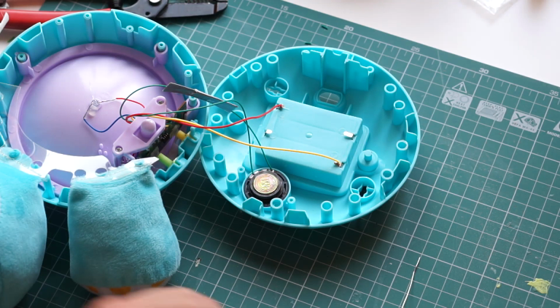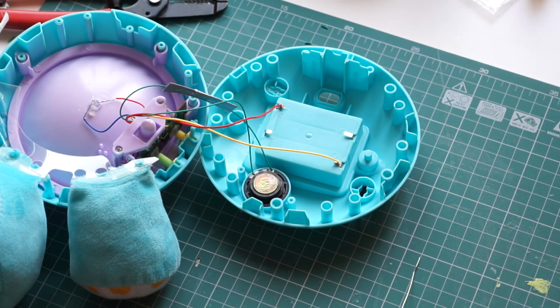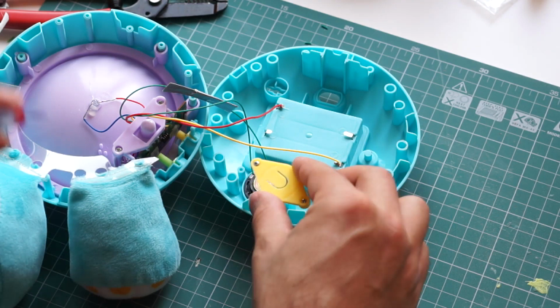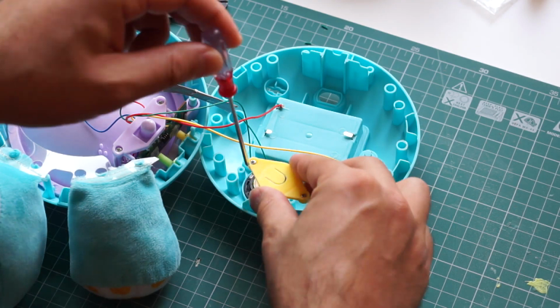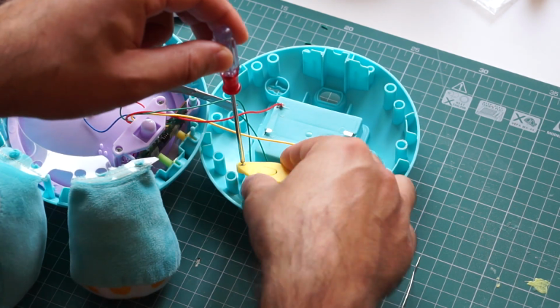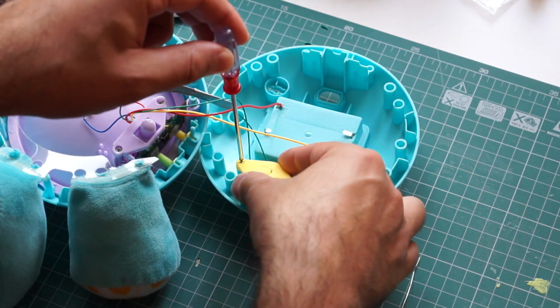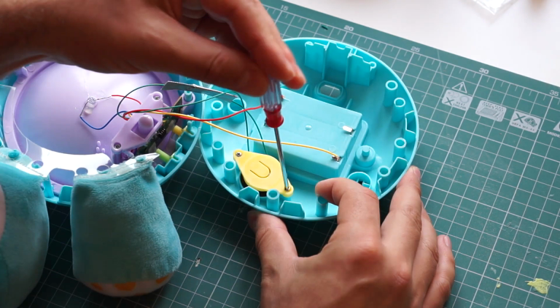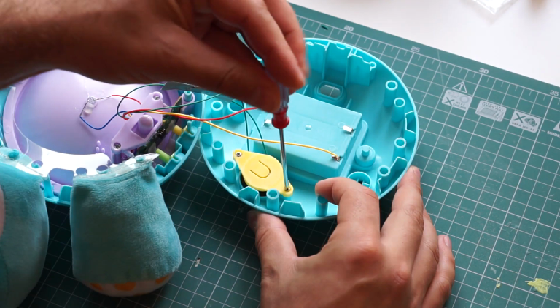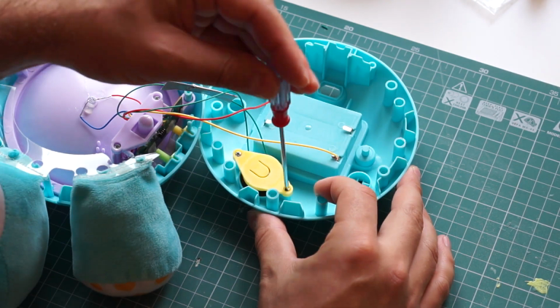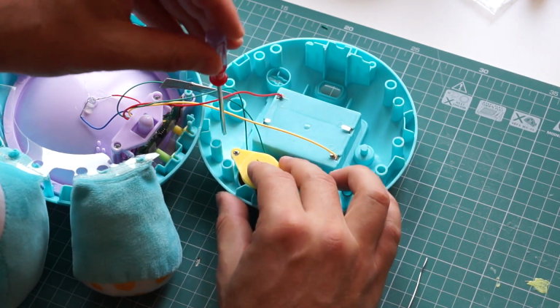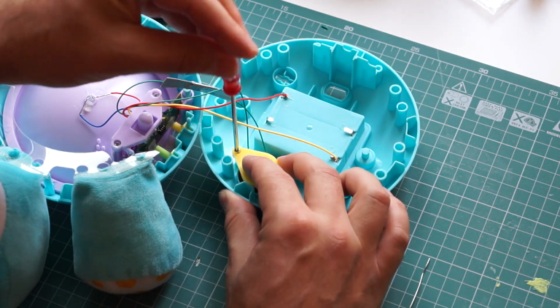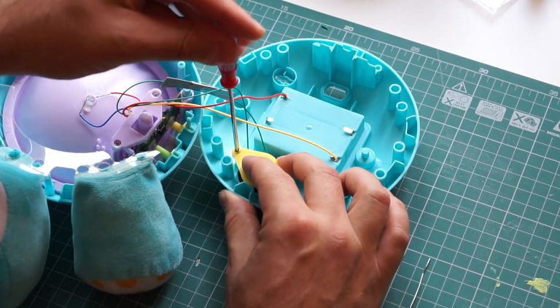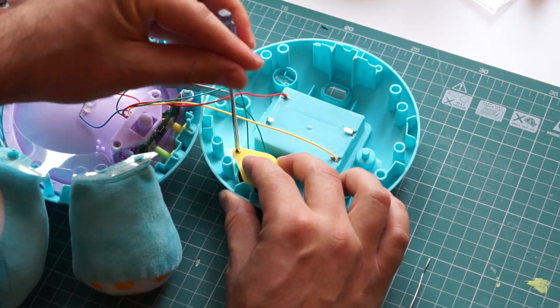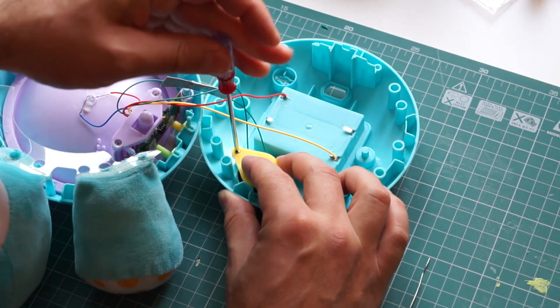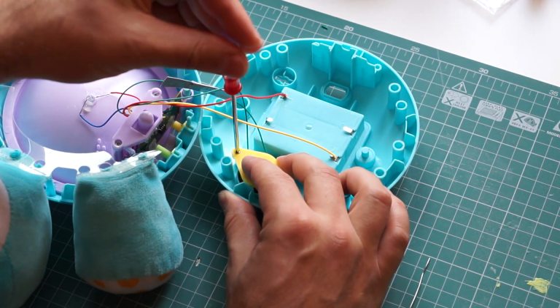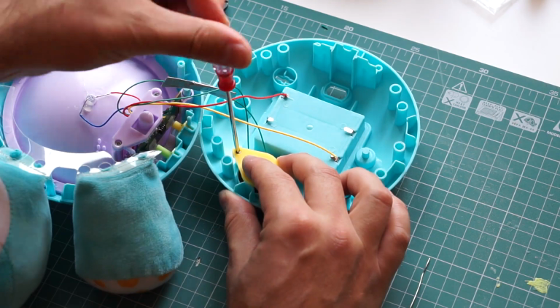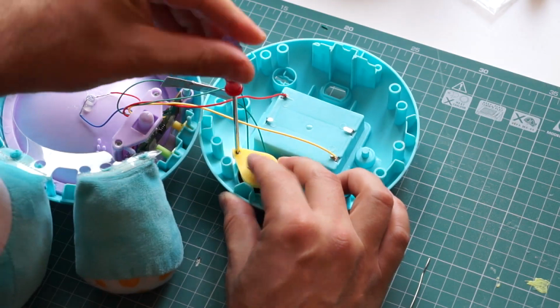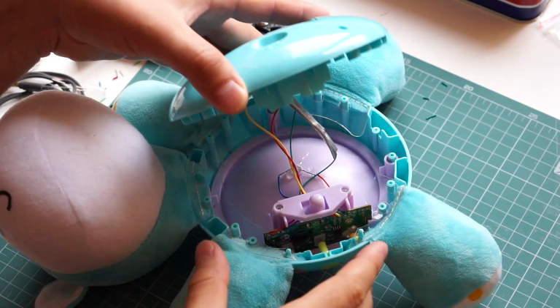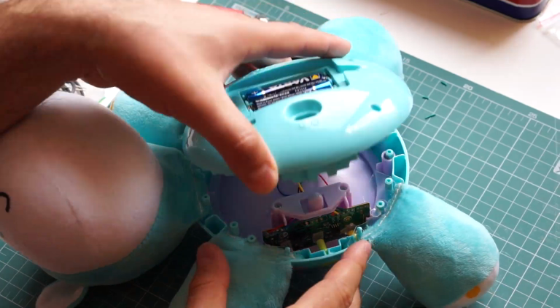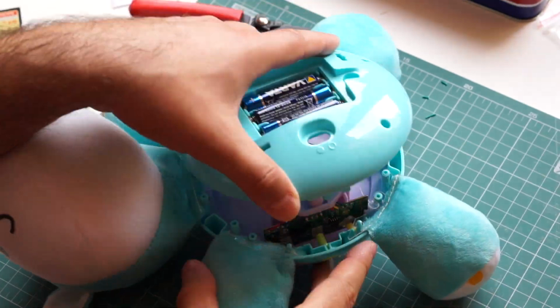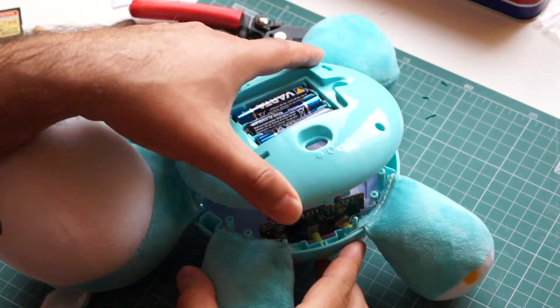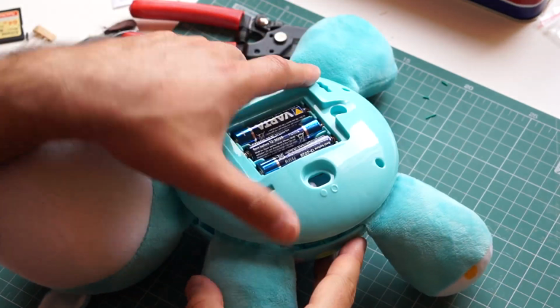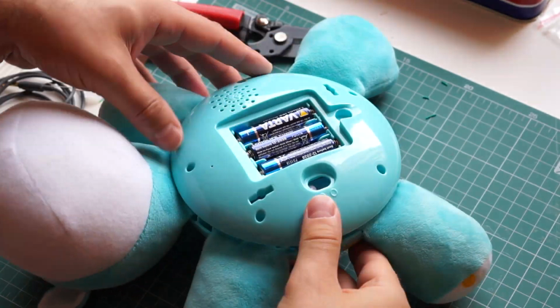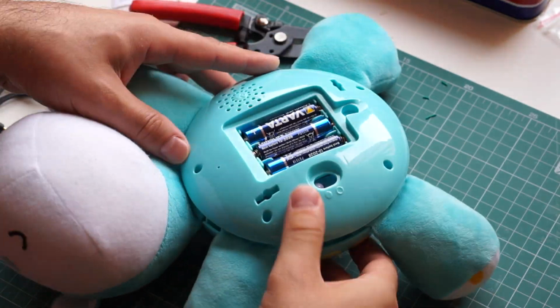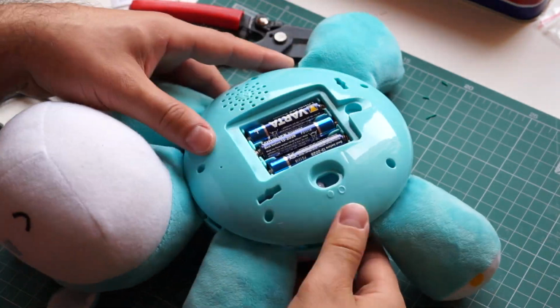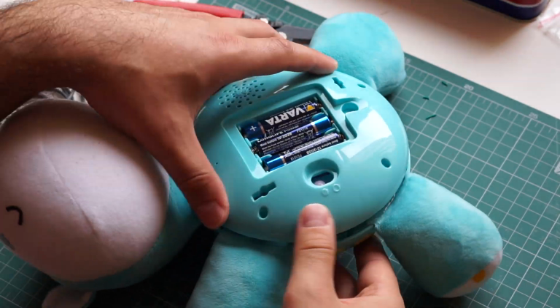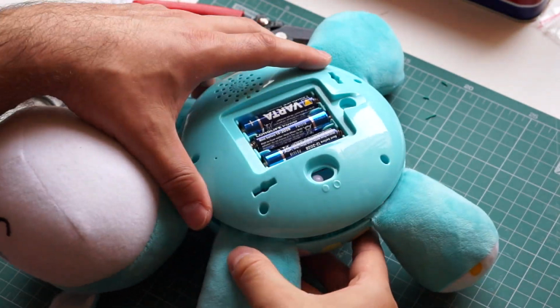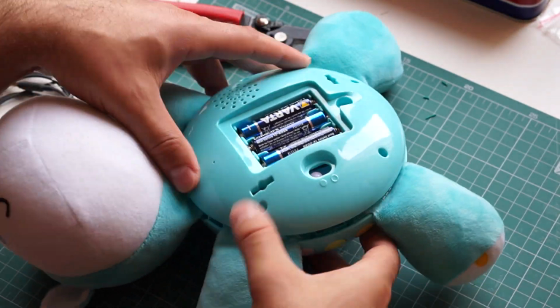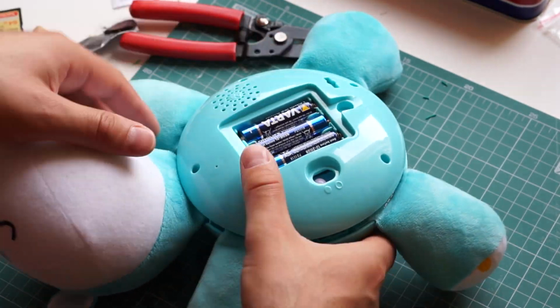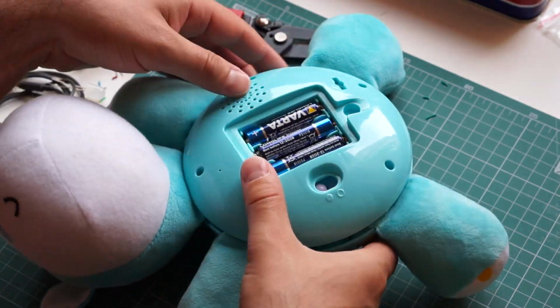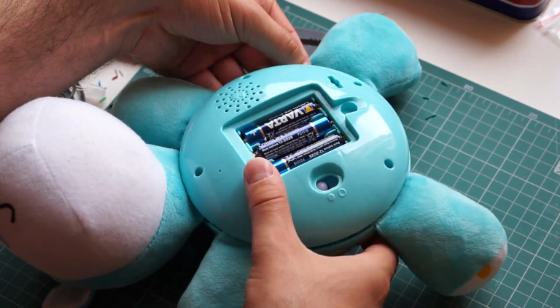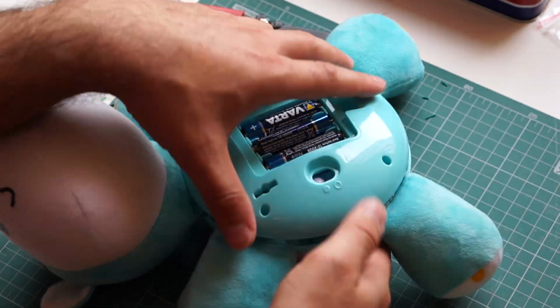After that, I put the toy back together, making sure that I don't pinch any of the thin wires.